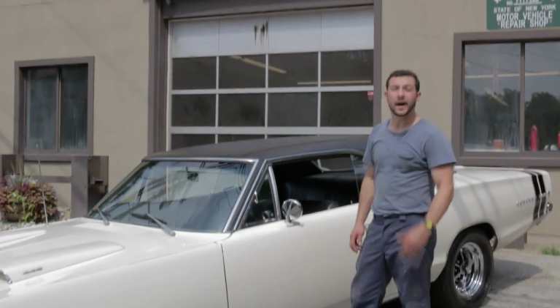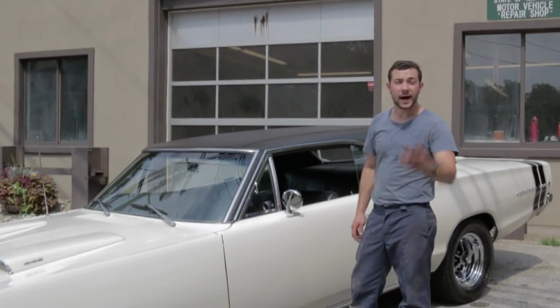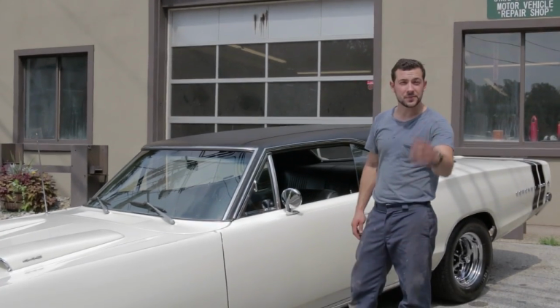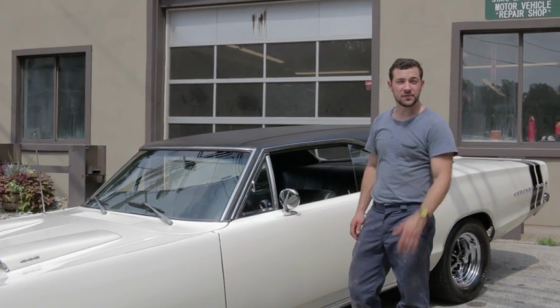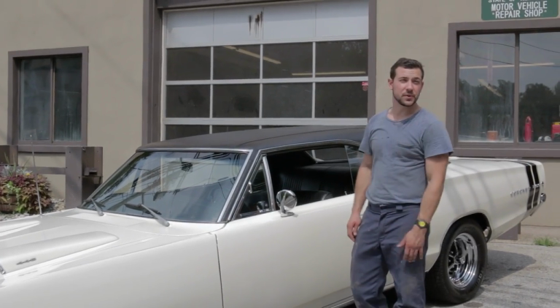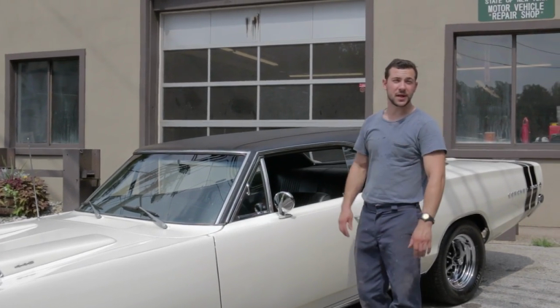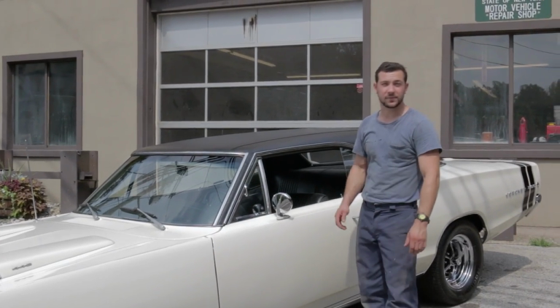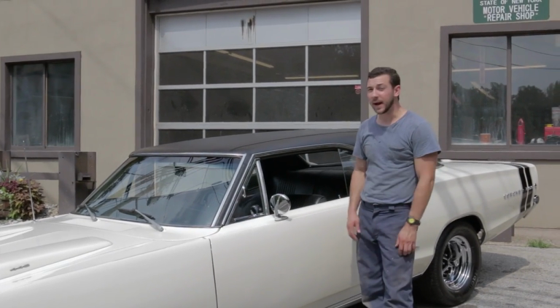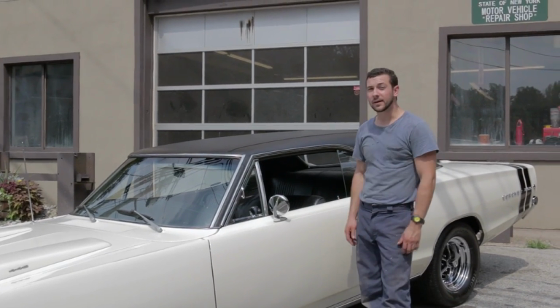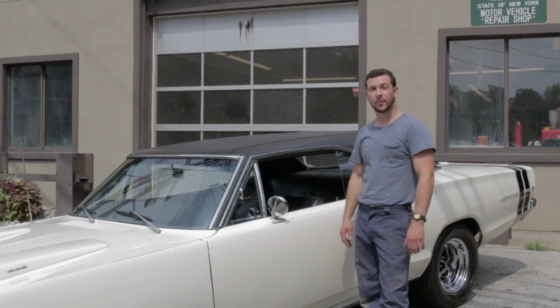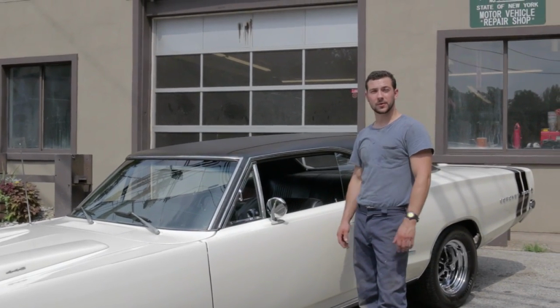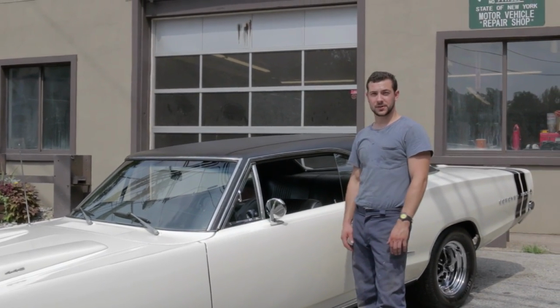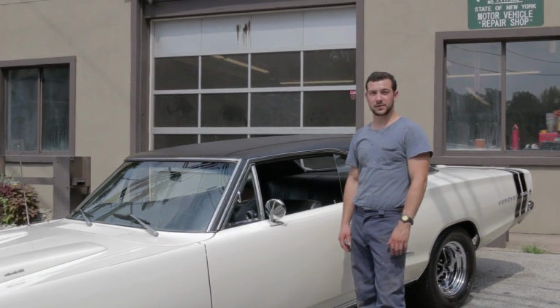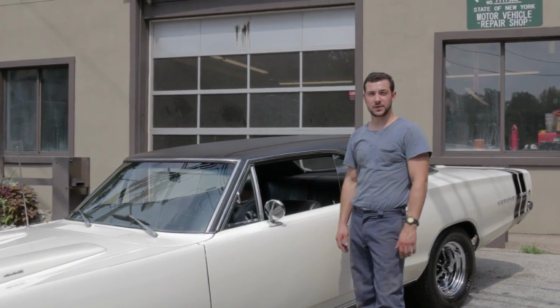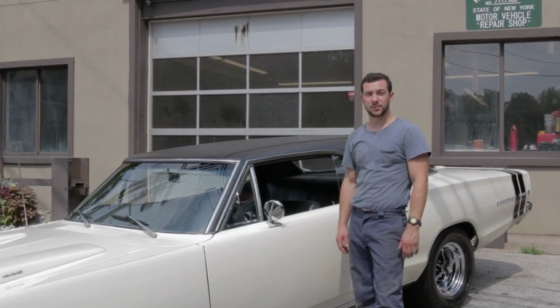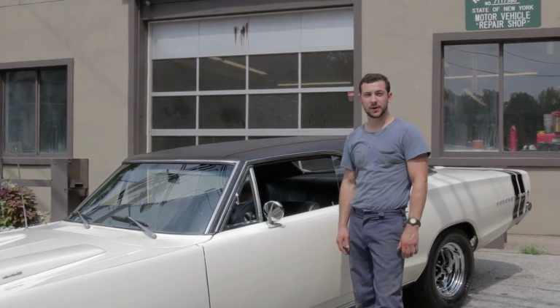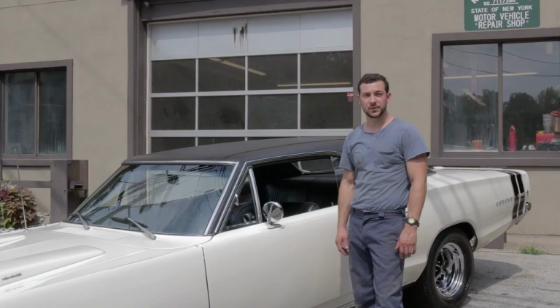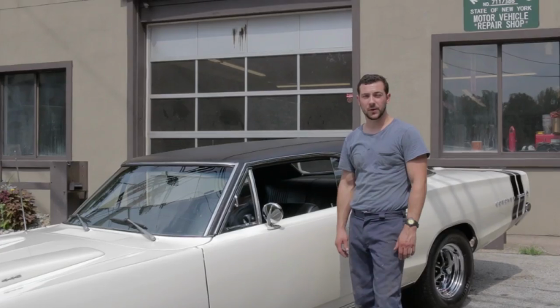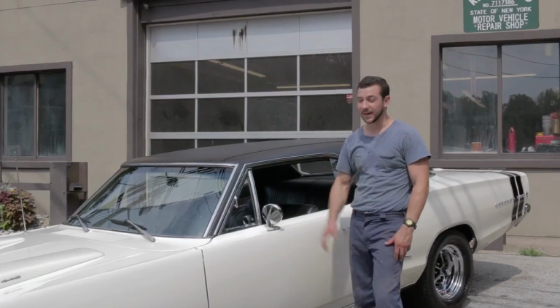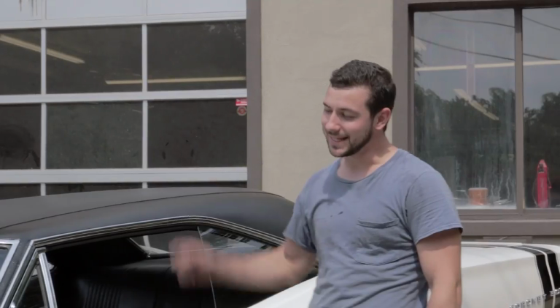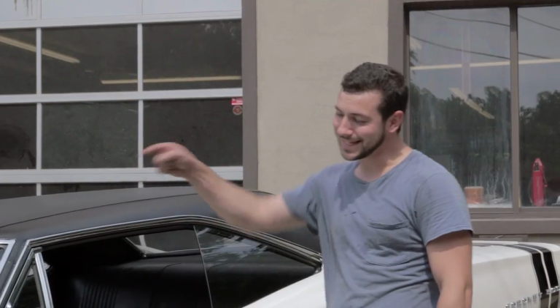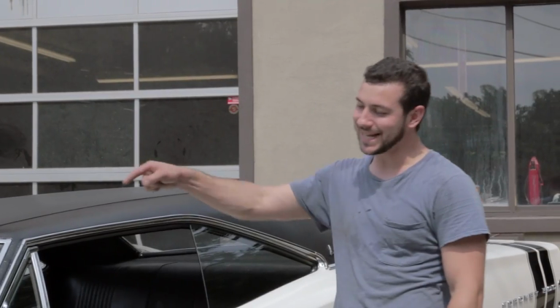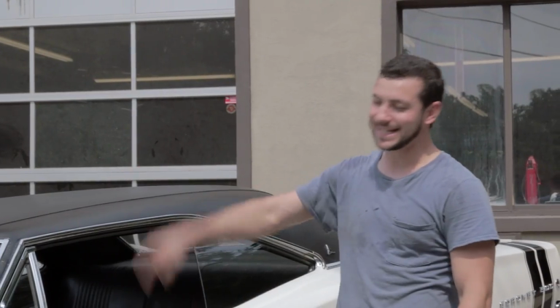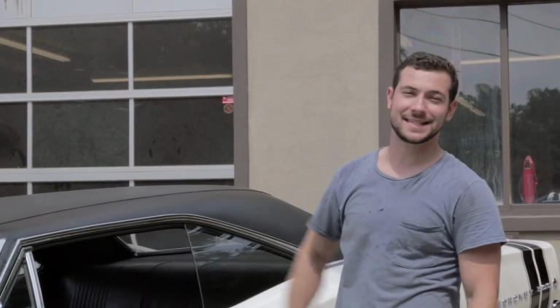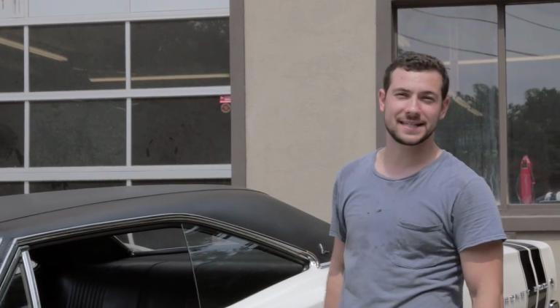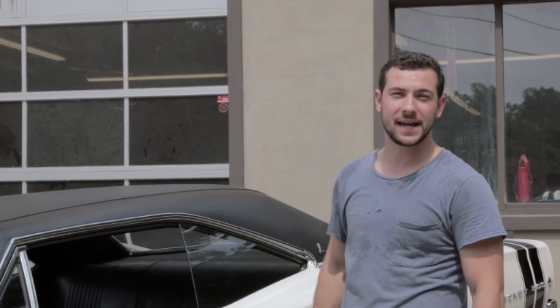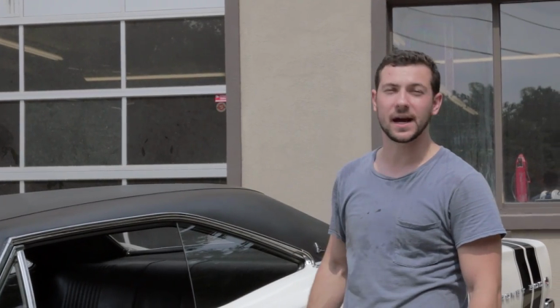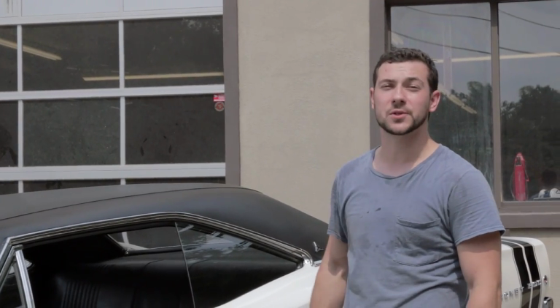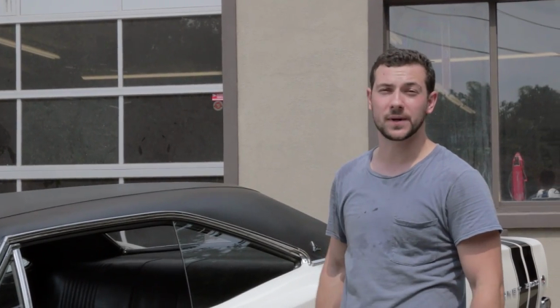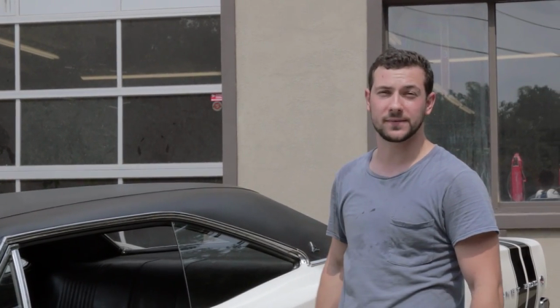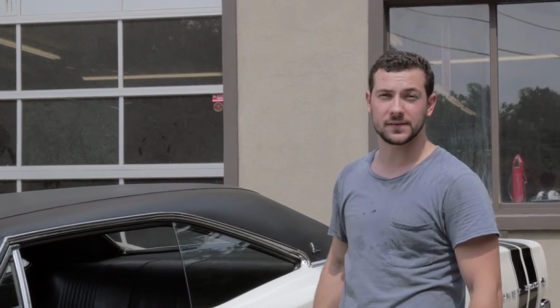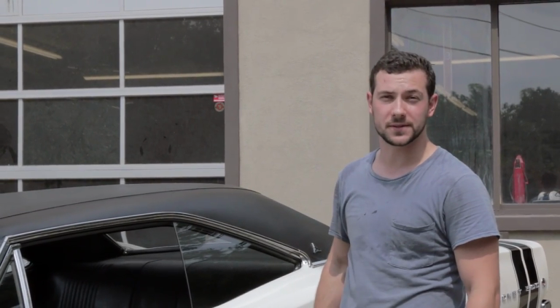Hi, I'm Jeff Buchak from Paradigm Auto Restoration, Spark Hill, New York, and this is a 1968 Dodge Cornet 500.